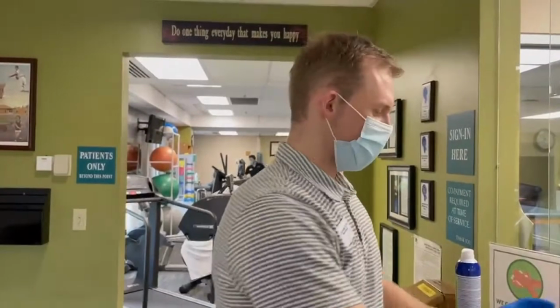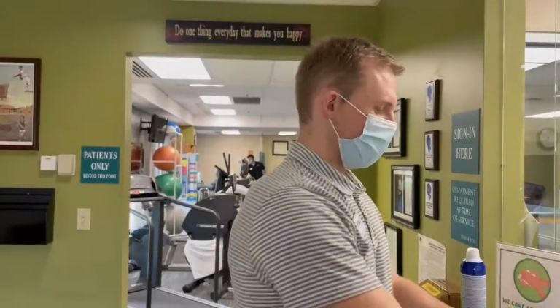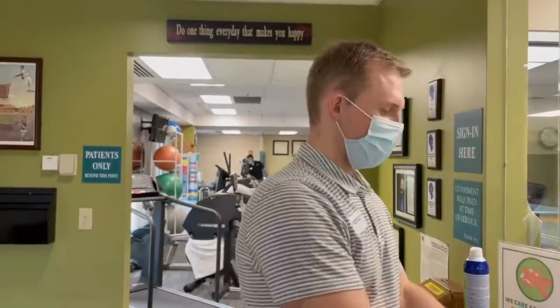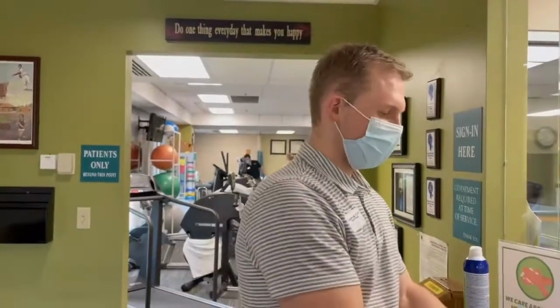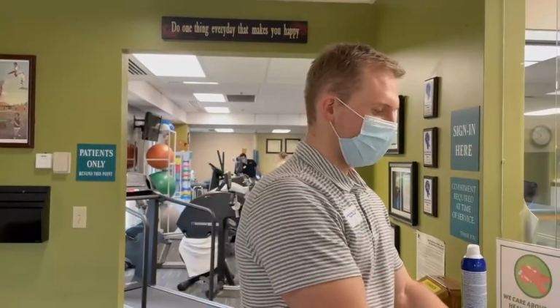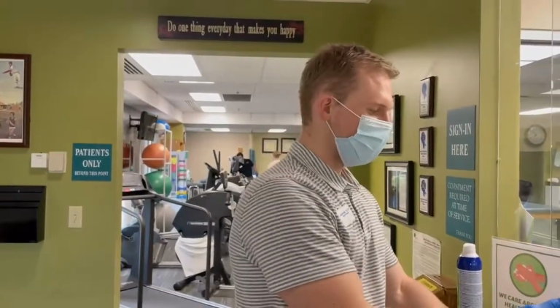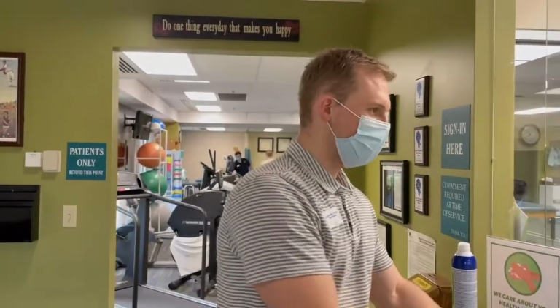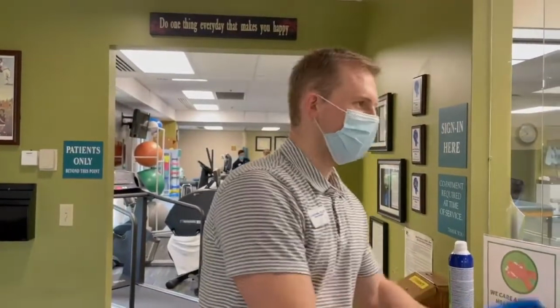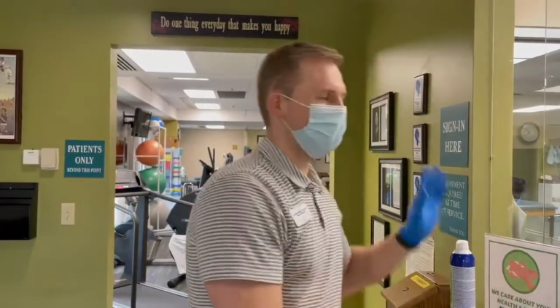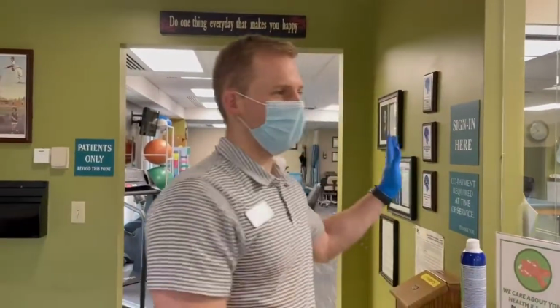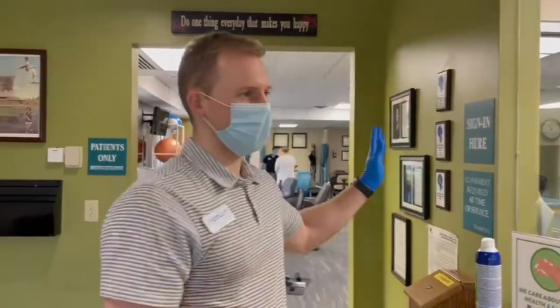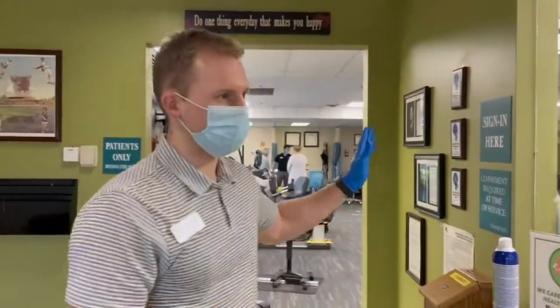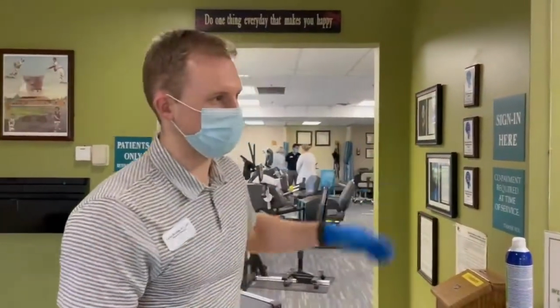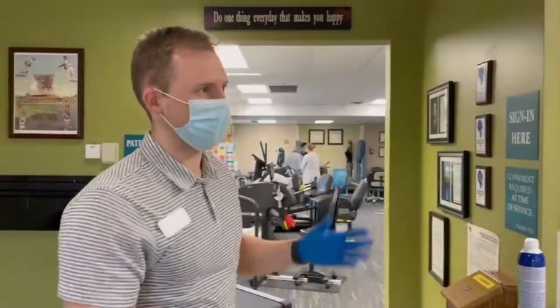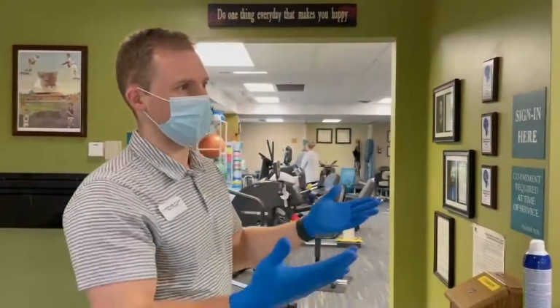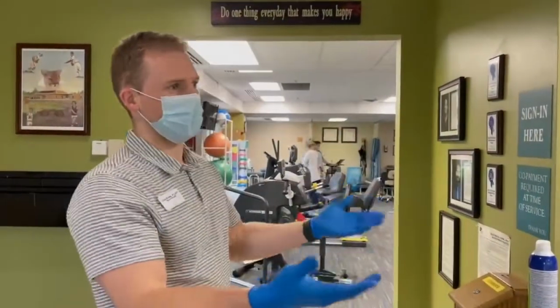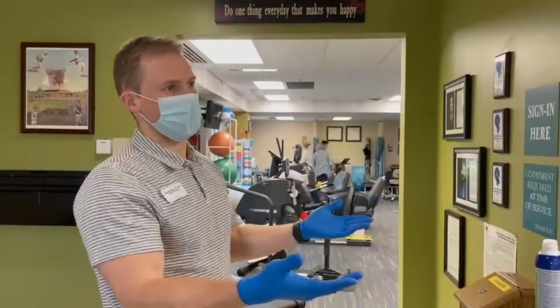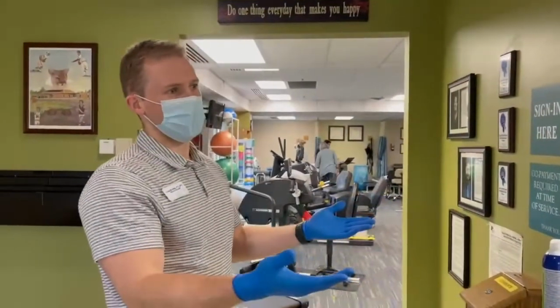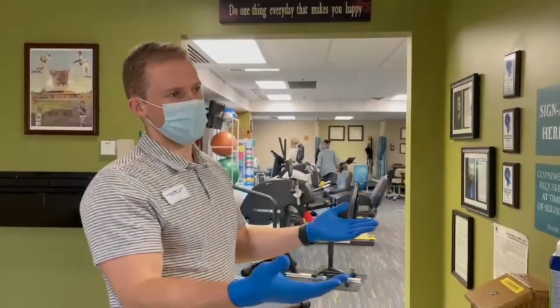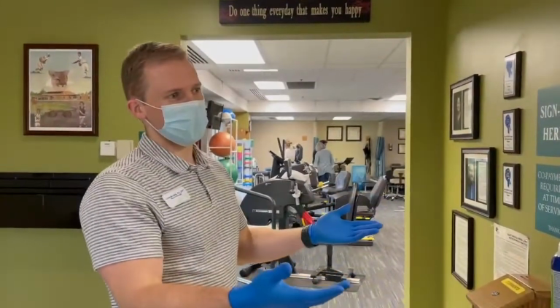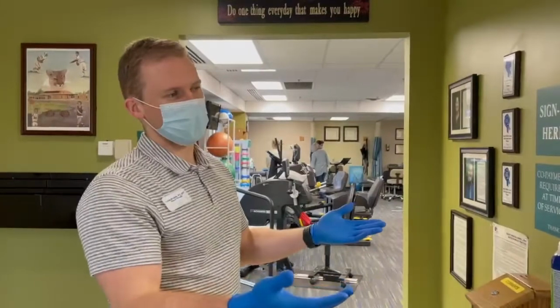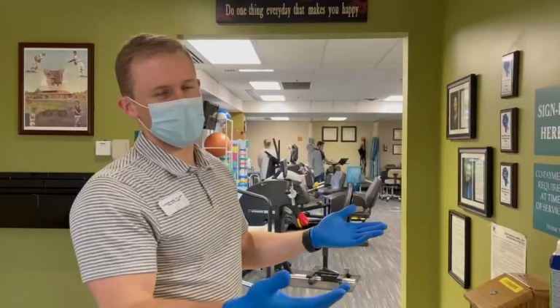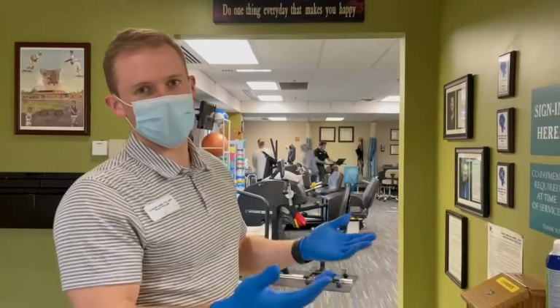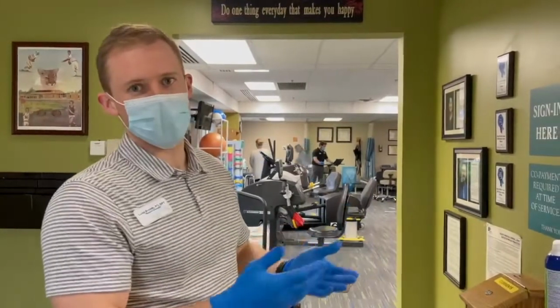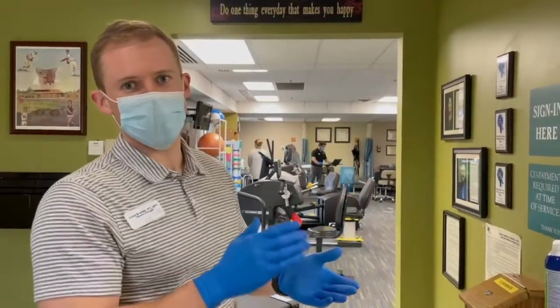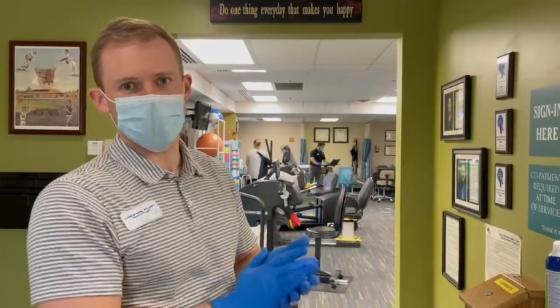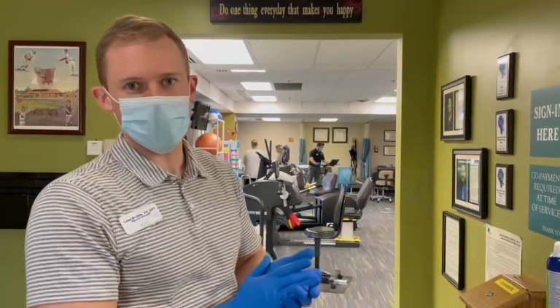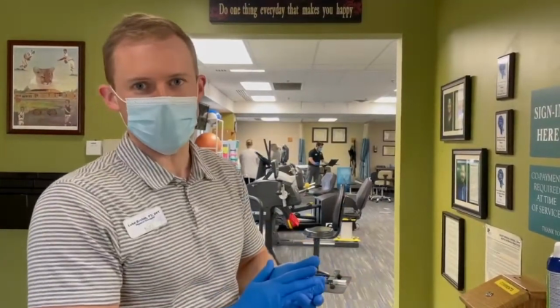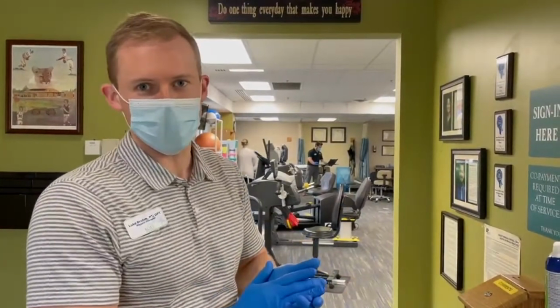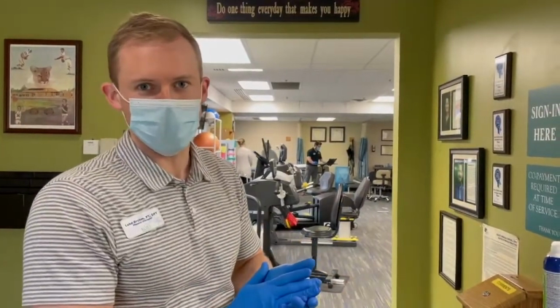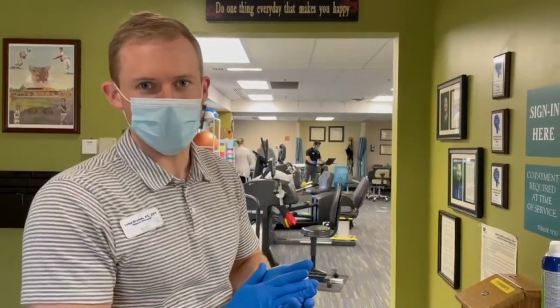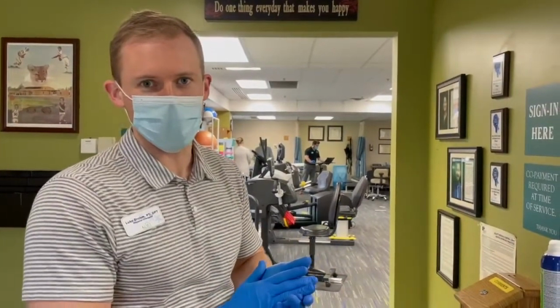We have hand sanitizer here and a sink over here. This is our office area where we keep most of our storage supplies and therapists do their documentation.